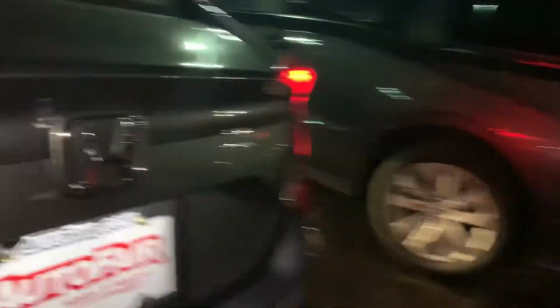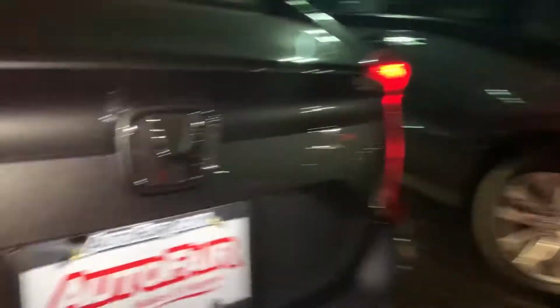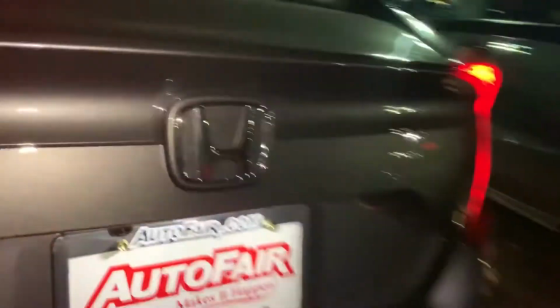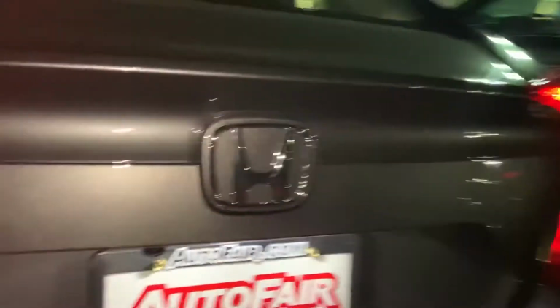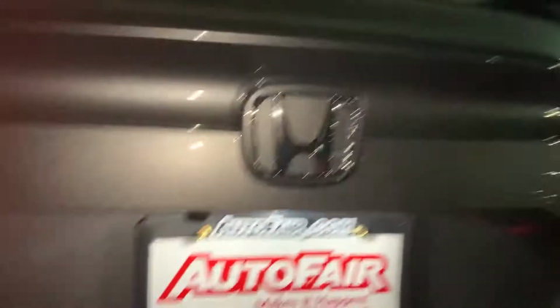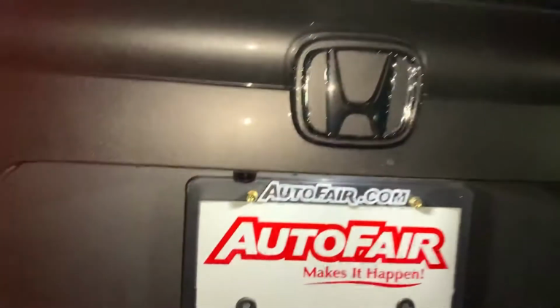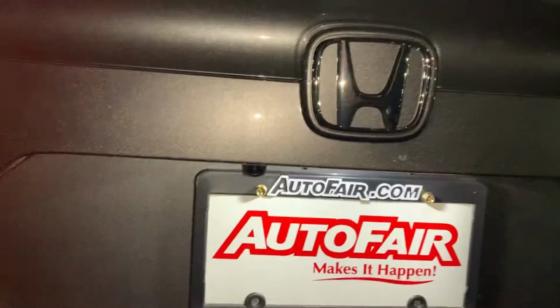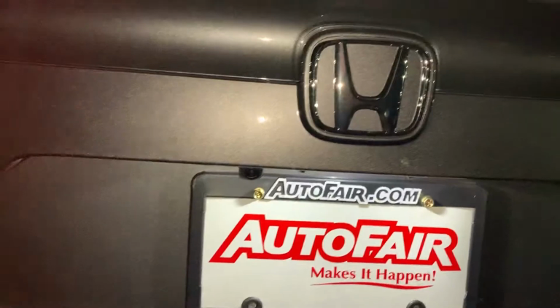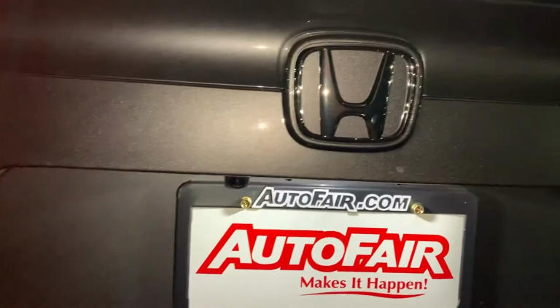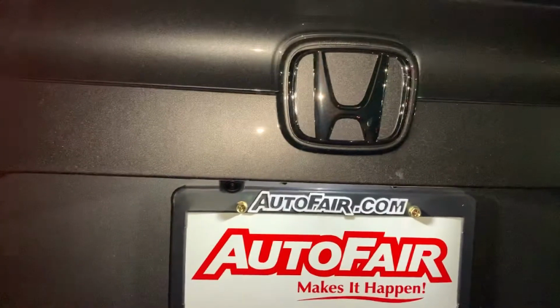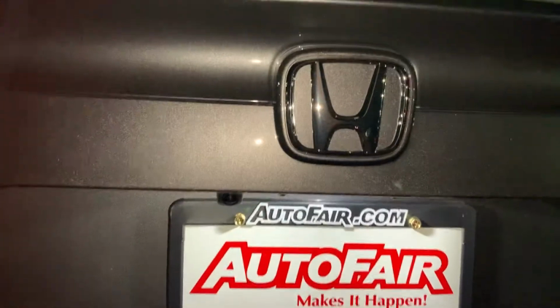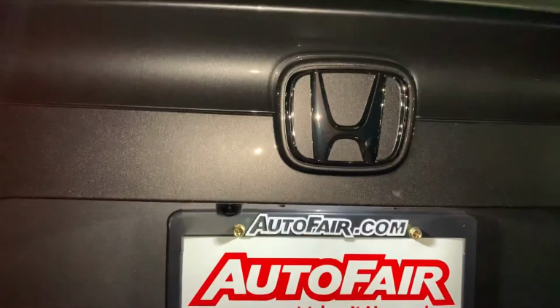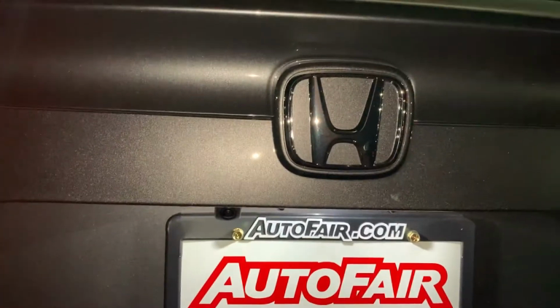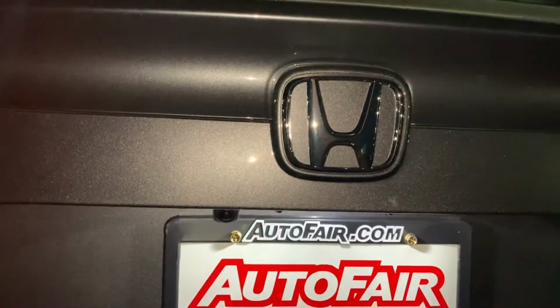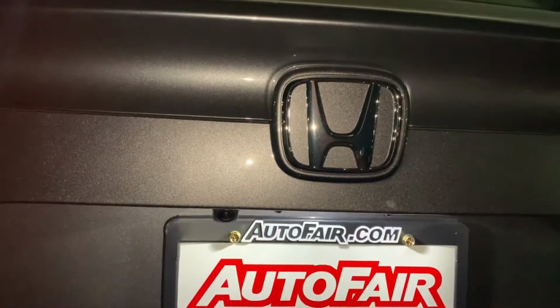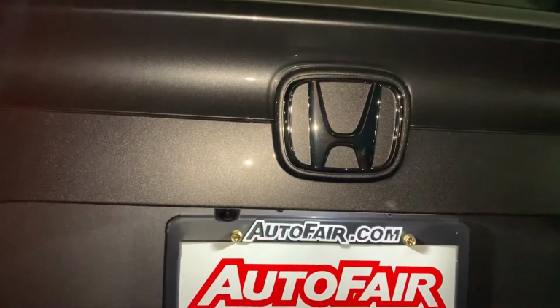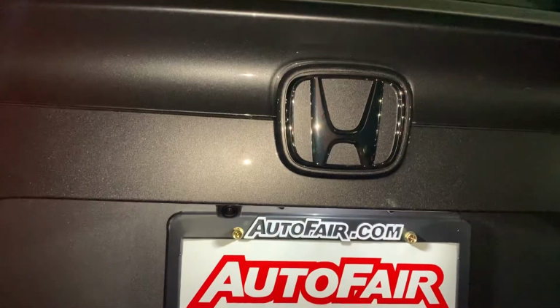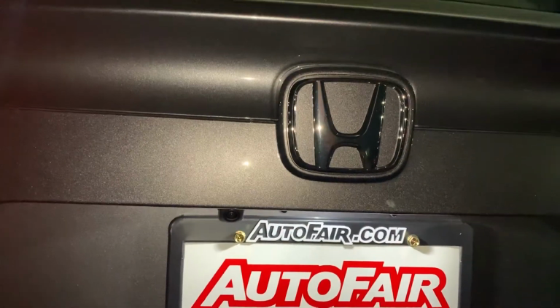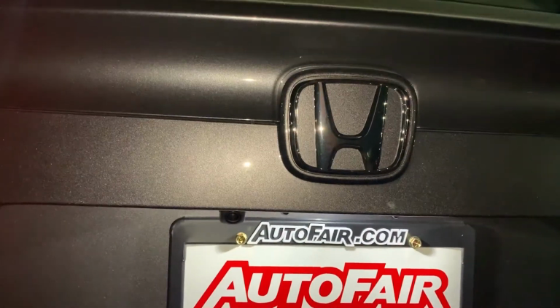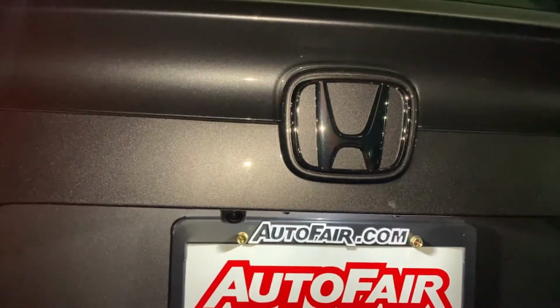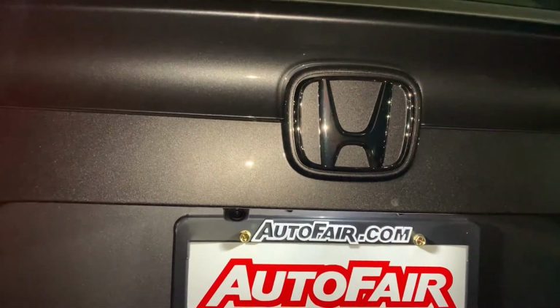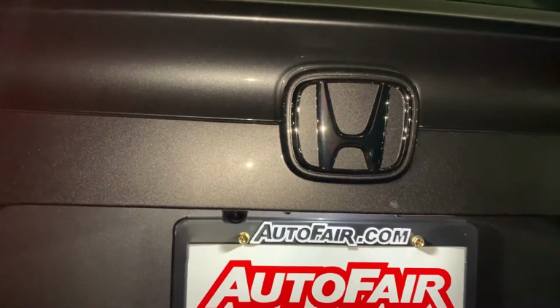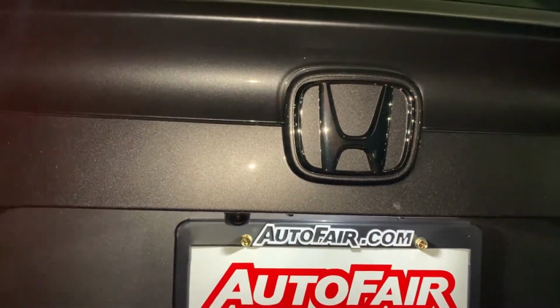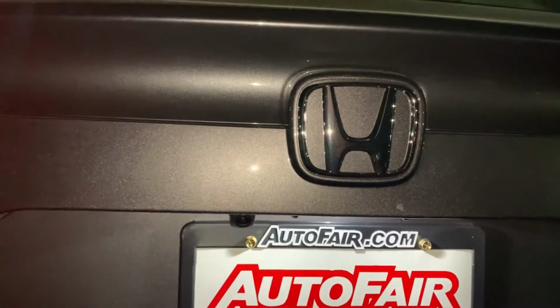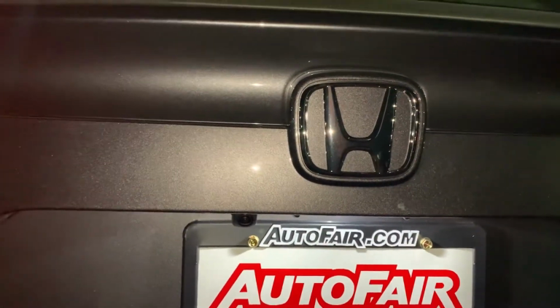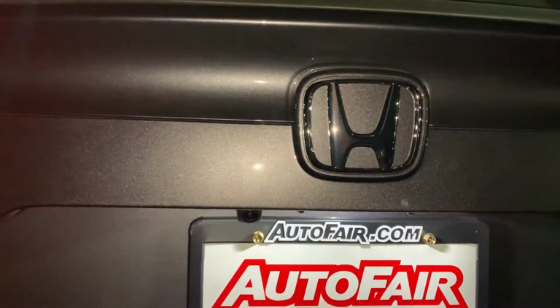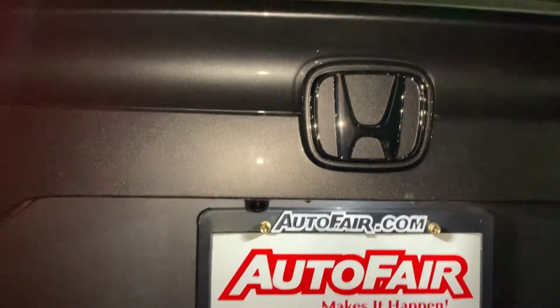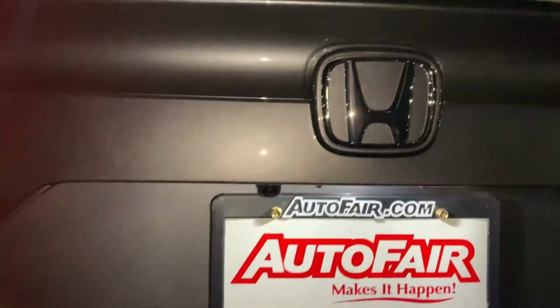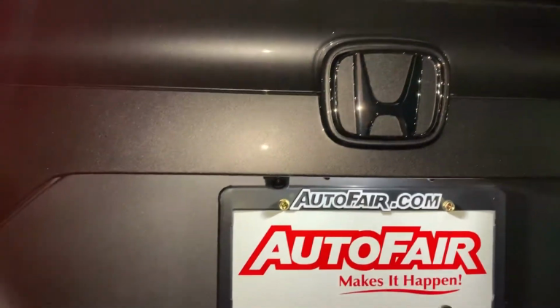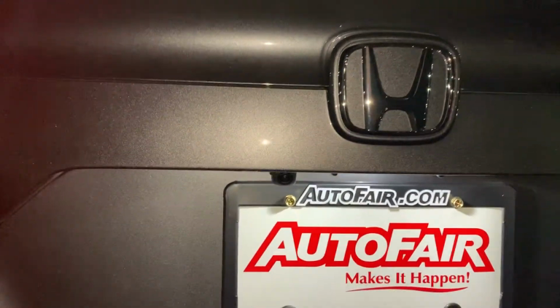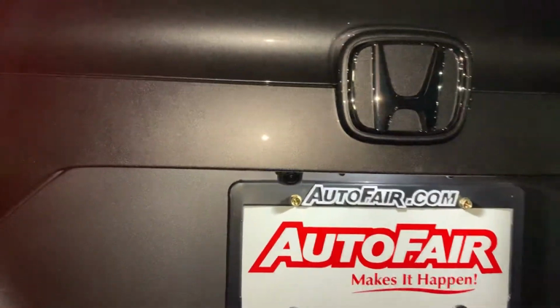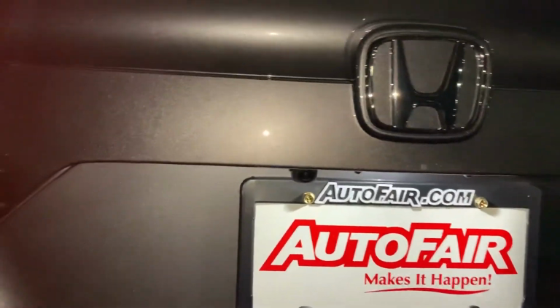And a backup camera located under the Honda logo. It's going to protect you whether it's raining or snowing — you're still going to be able to see.